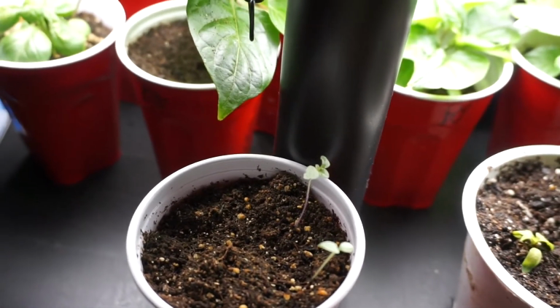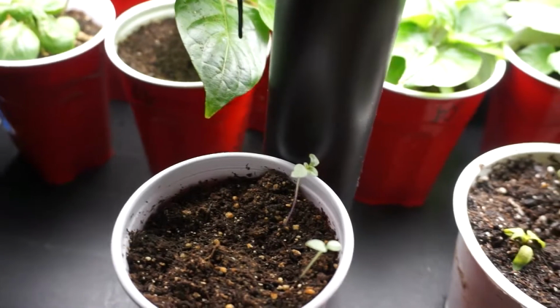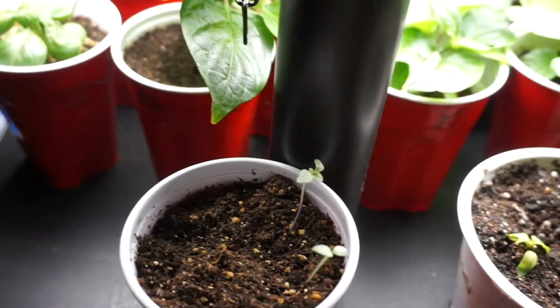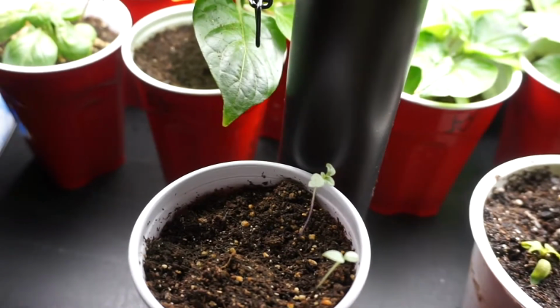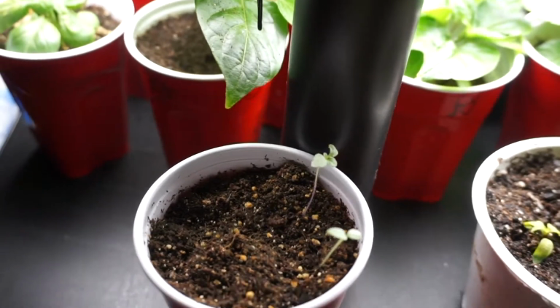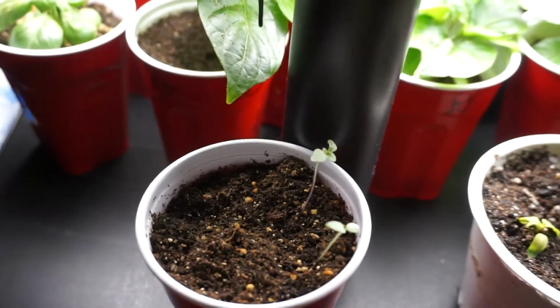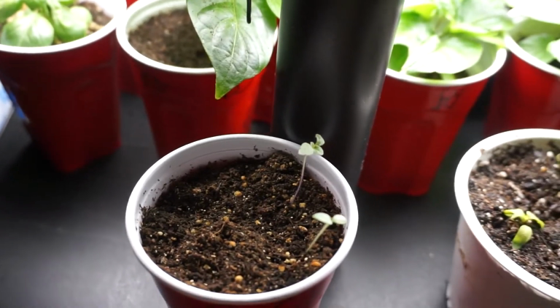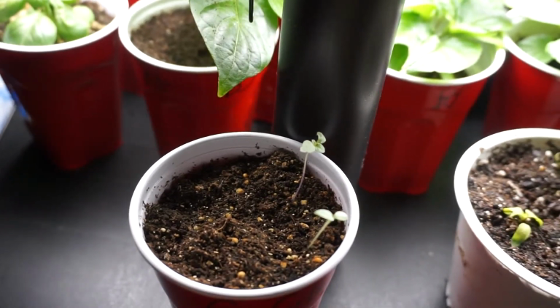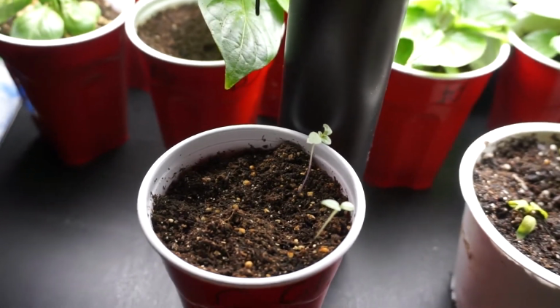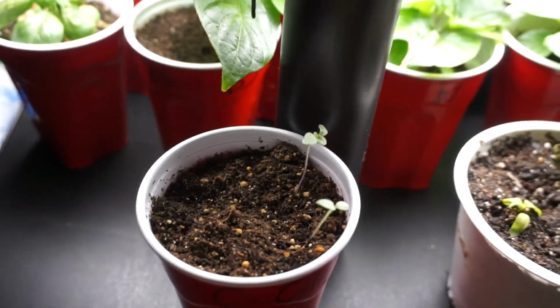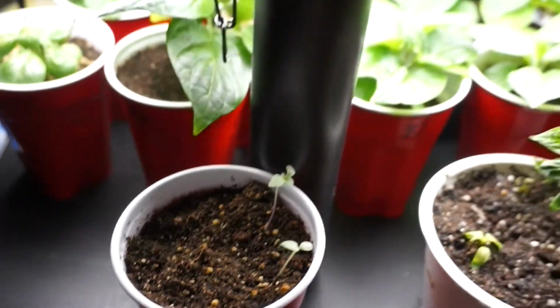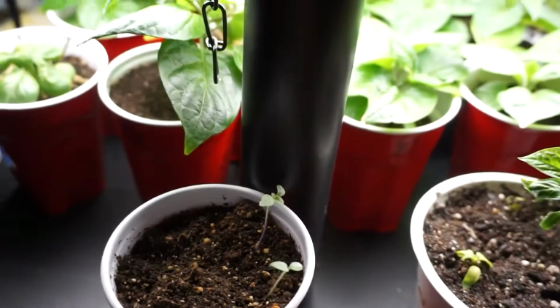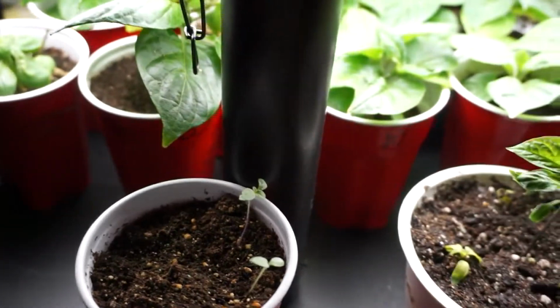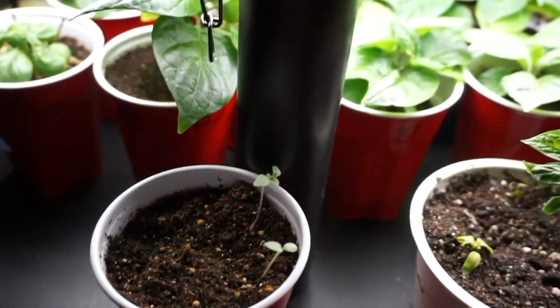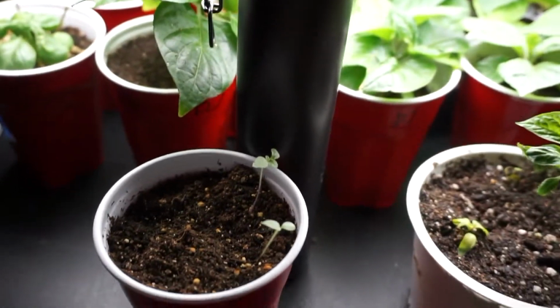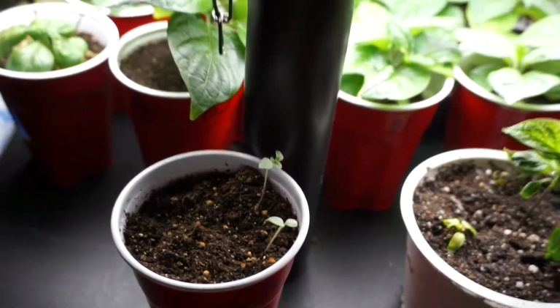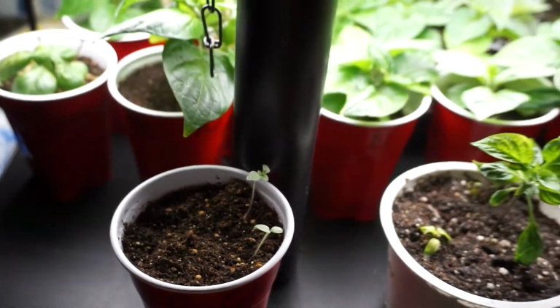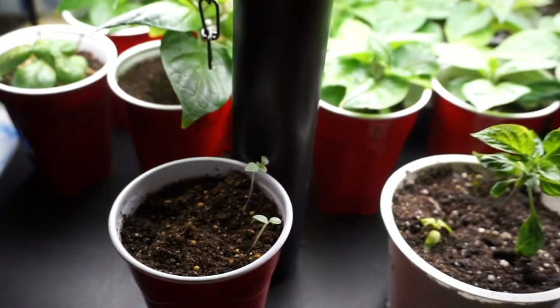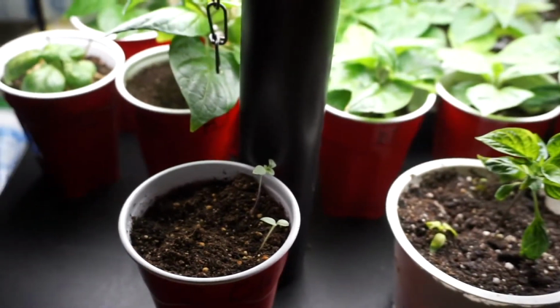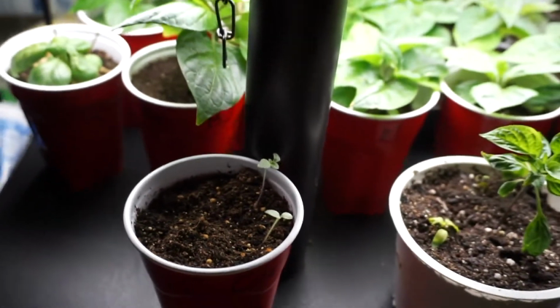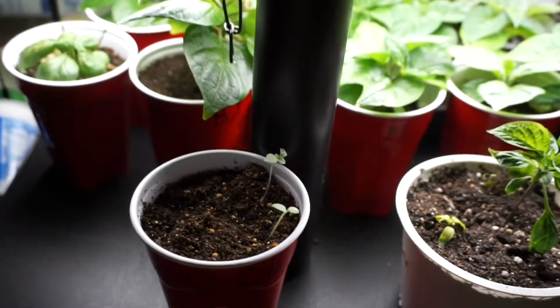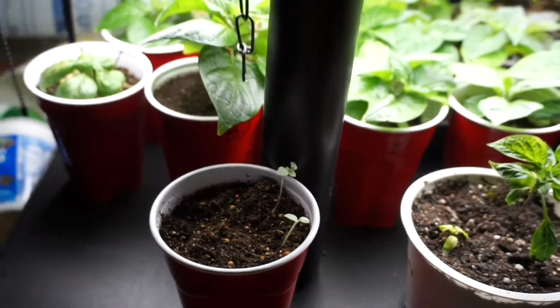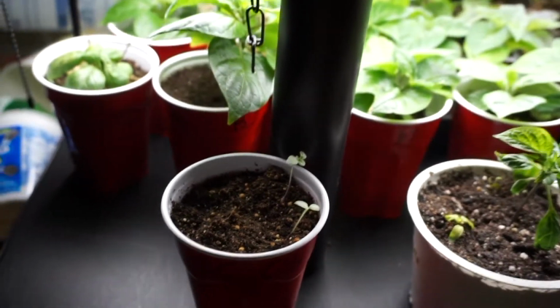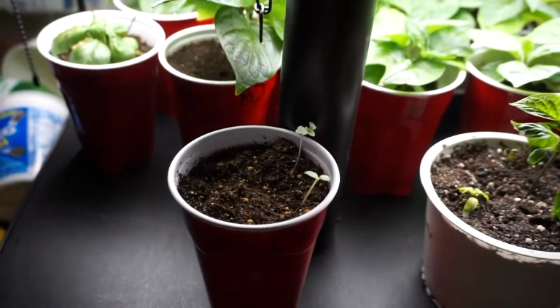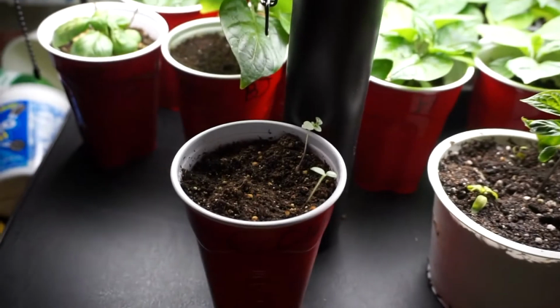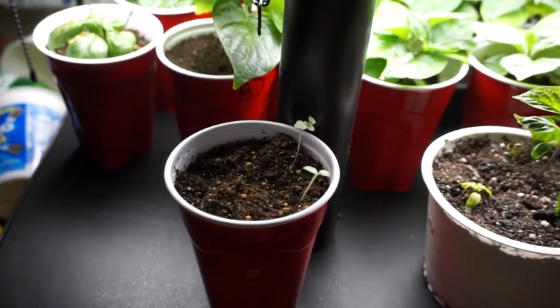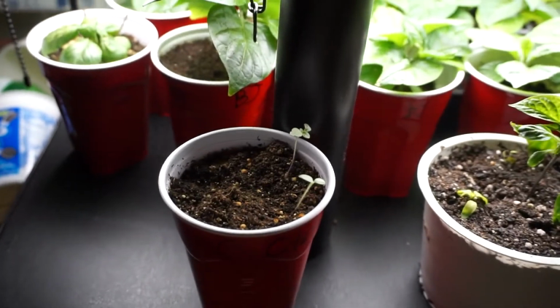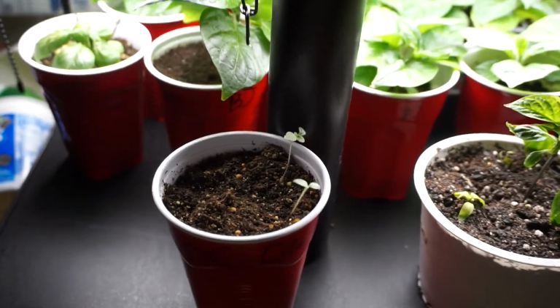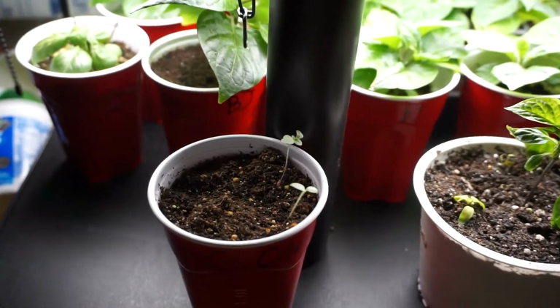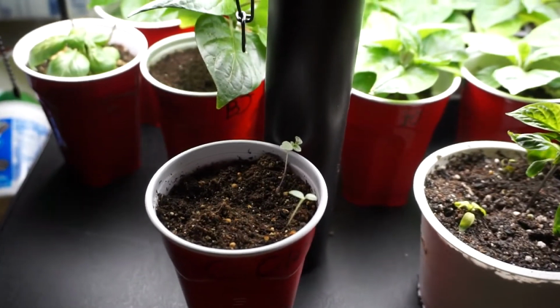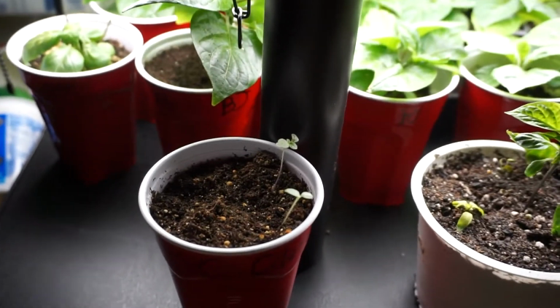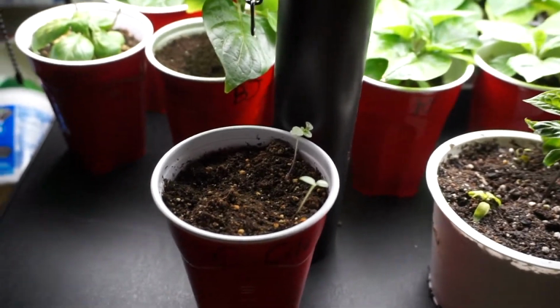Yeah, that's what I like doing — spread the love around, pass them around, trade with other people. These are the wild chilies, comparatively. These are all planted on the same day.